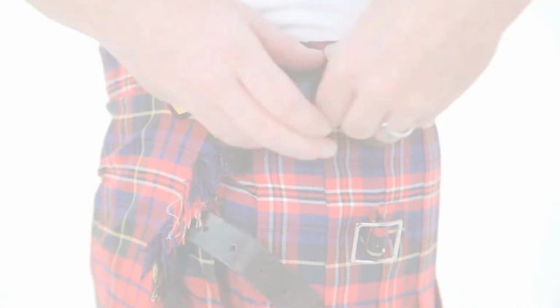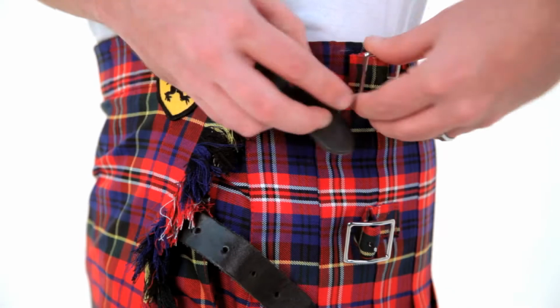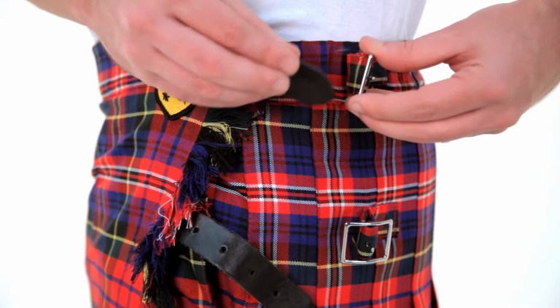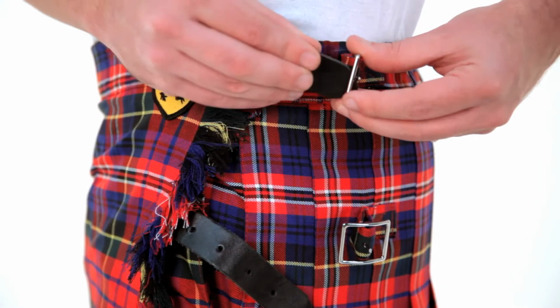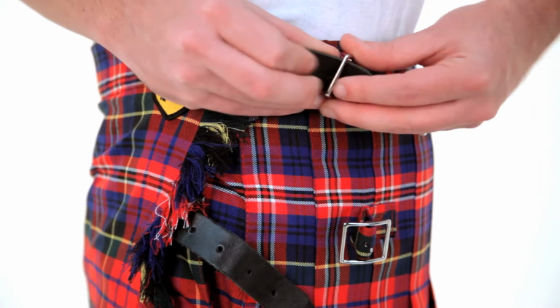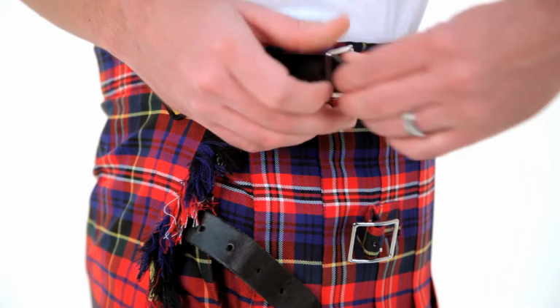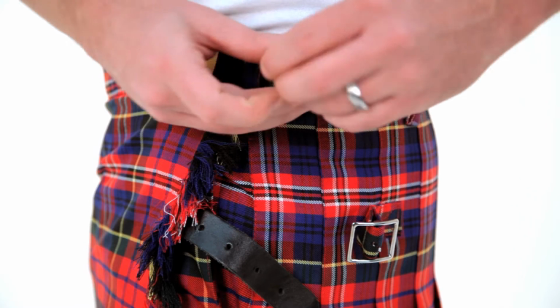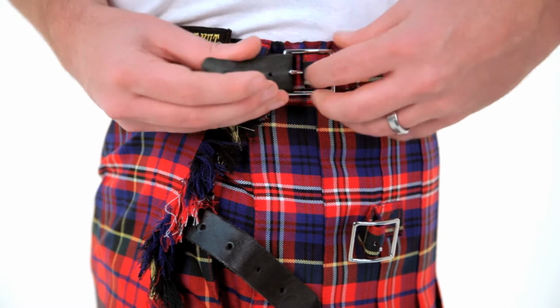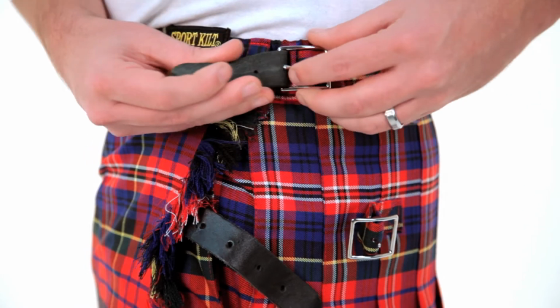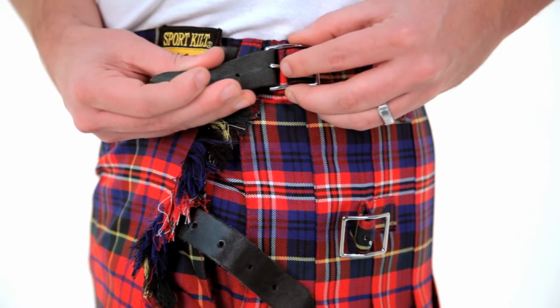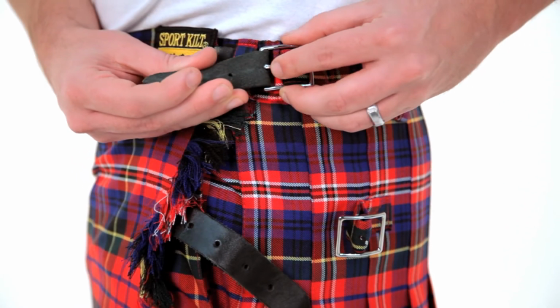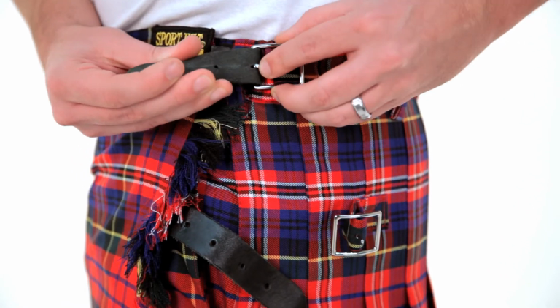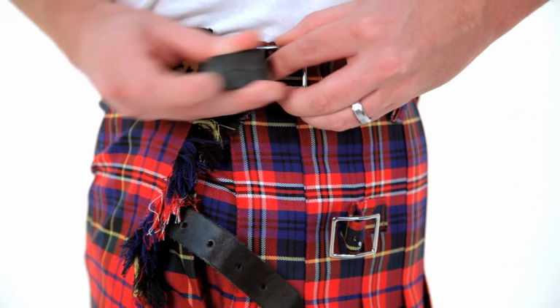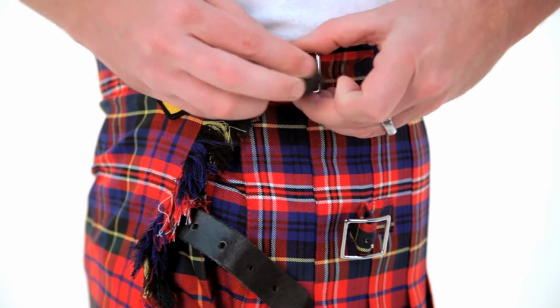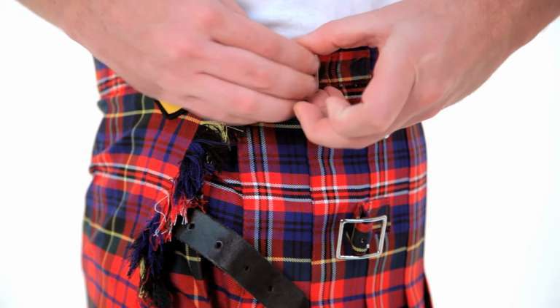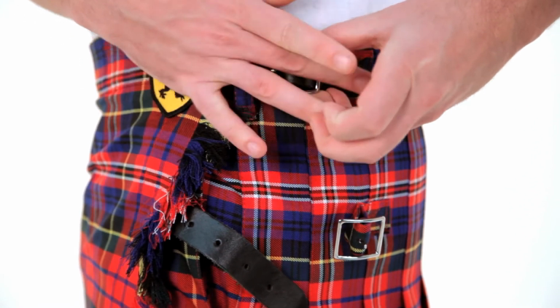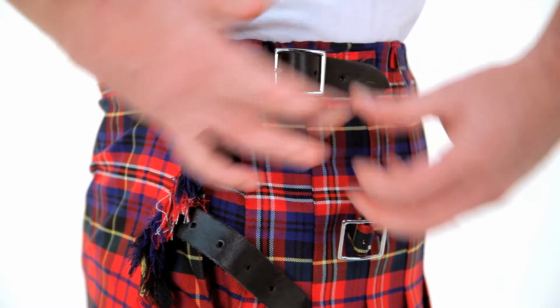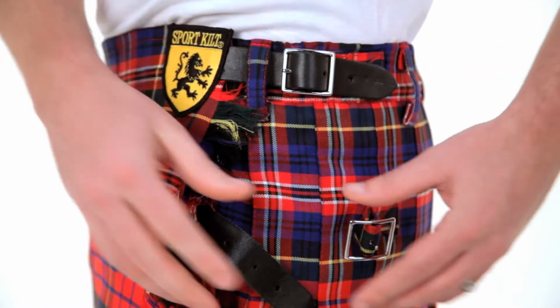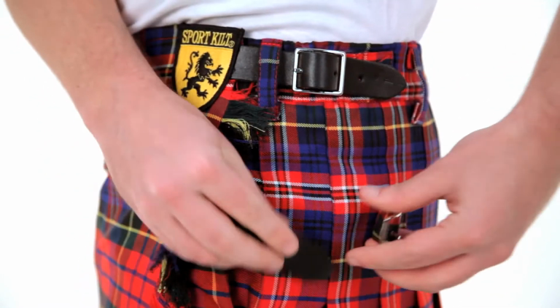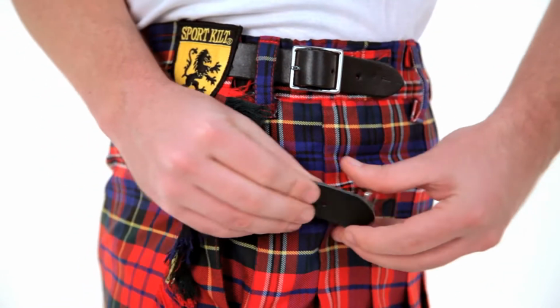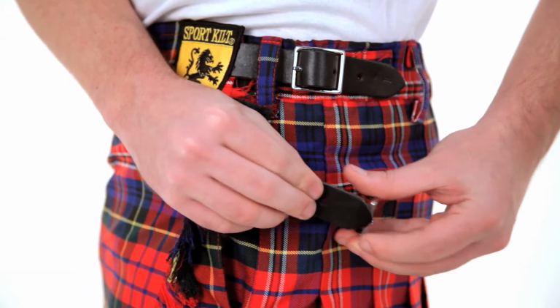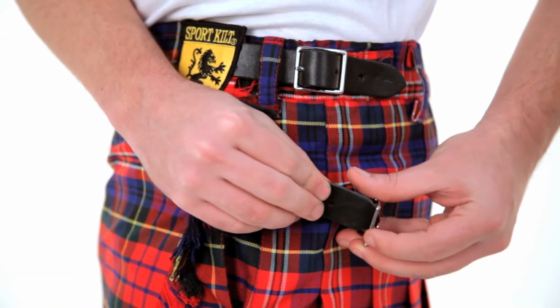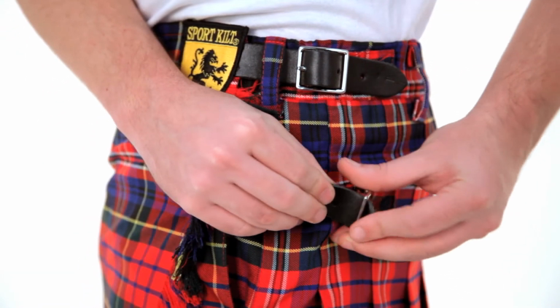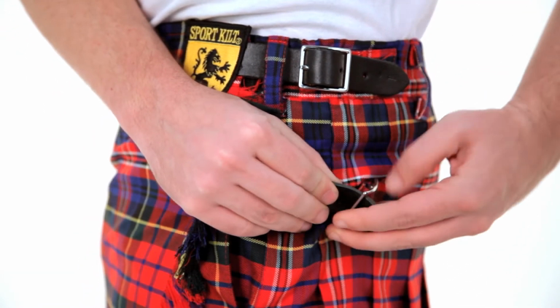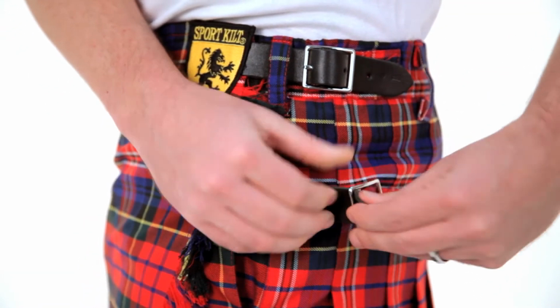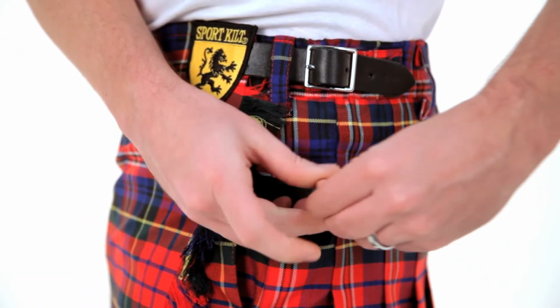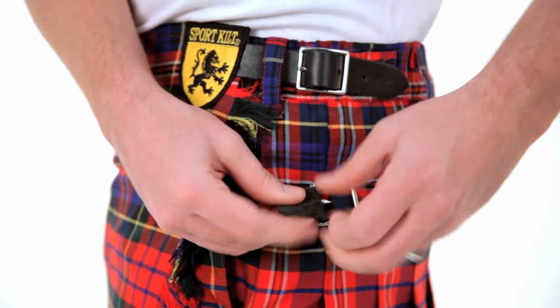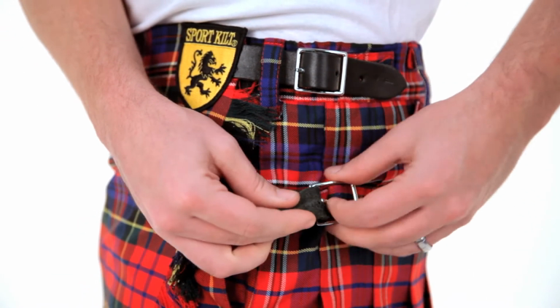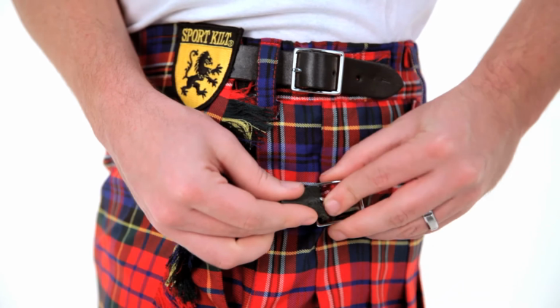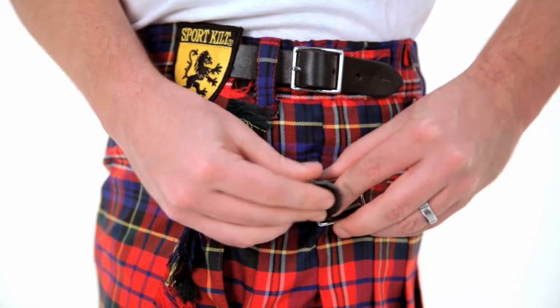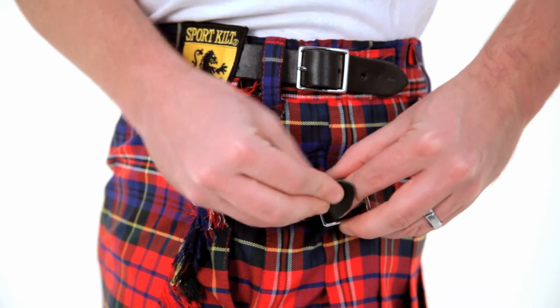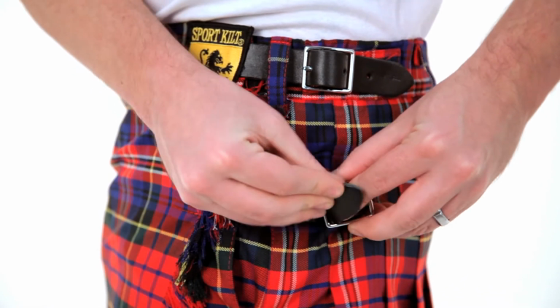The leather buckle straps are two leather straps and metal buckles added to the opening side of your kilt. They are fully functioning and give your kilt a more traditional look.